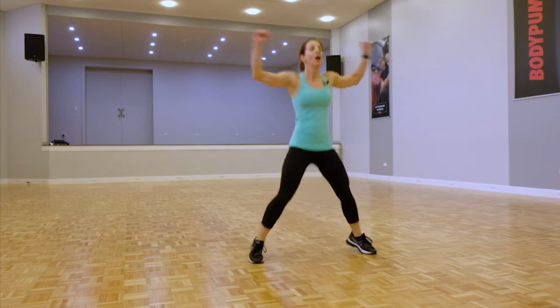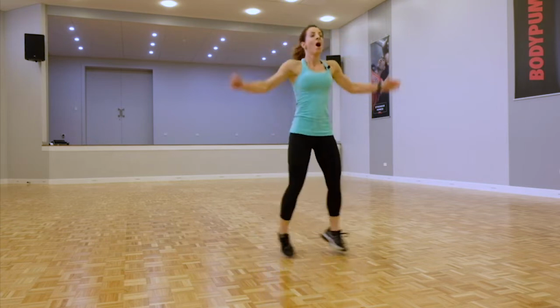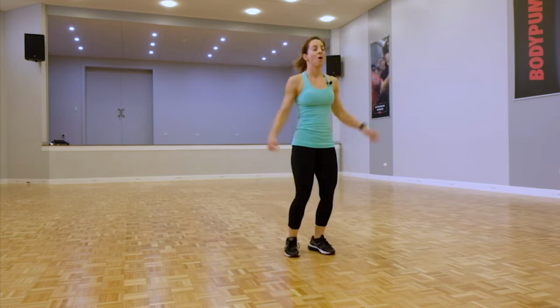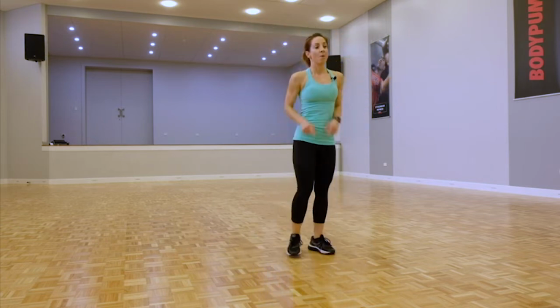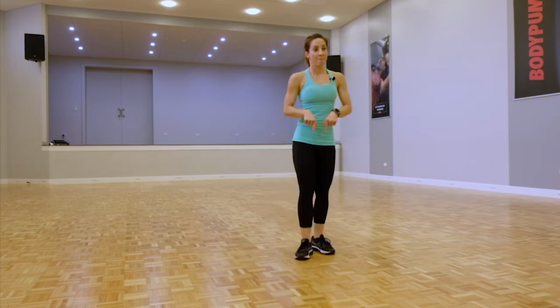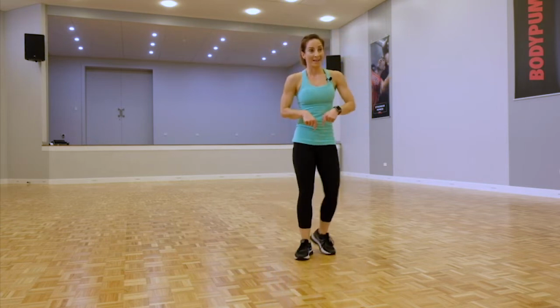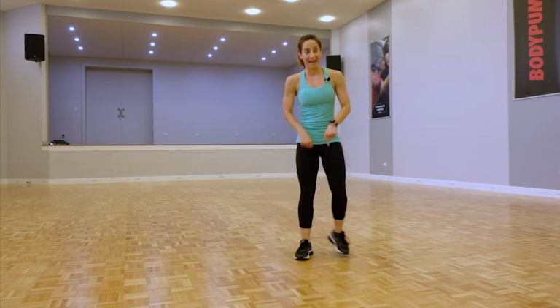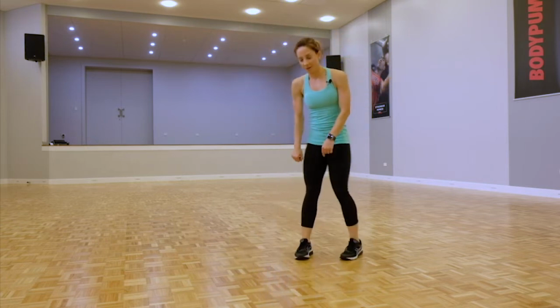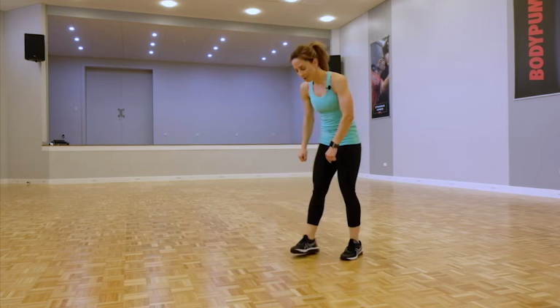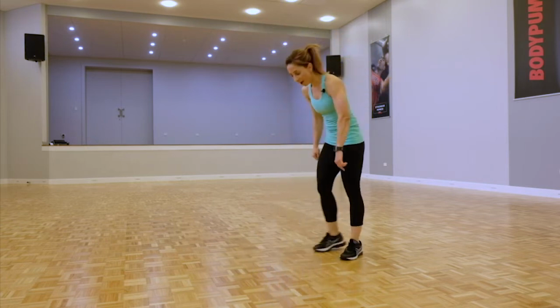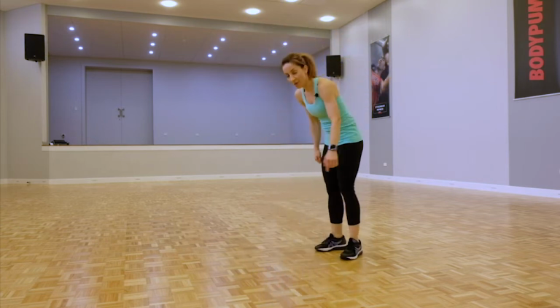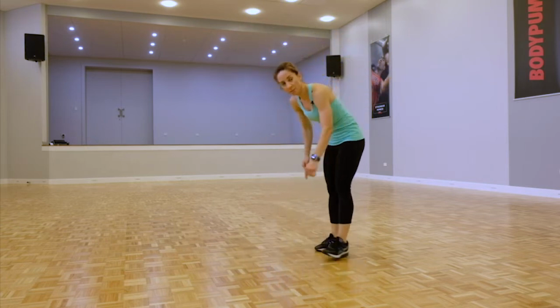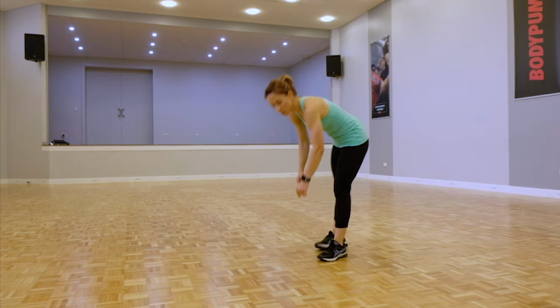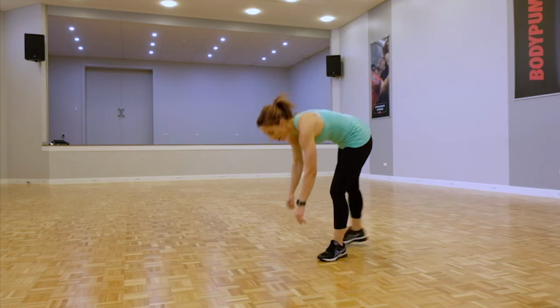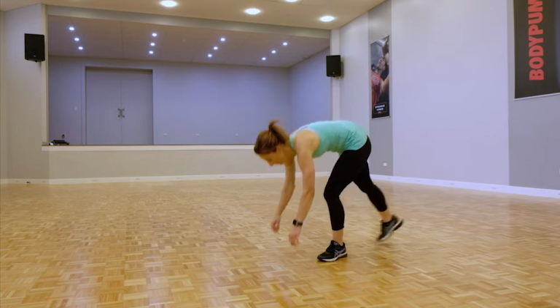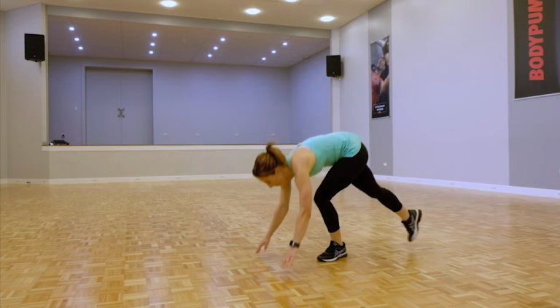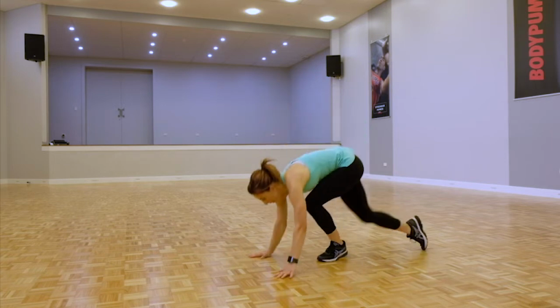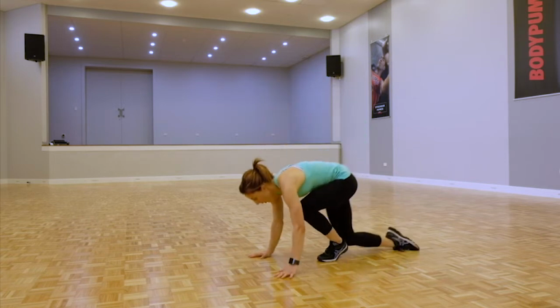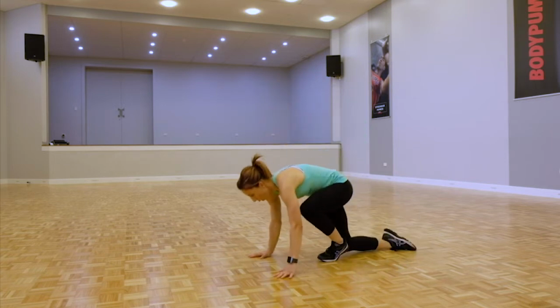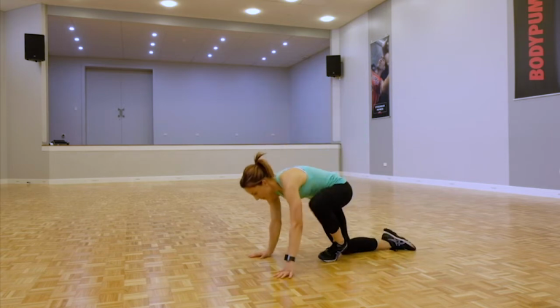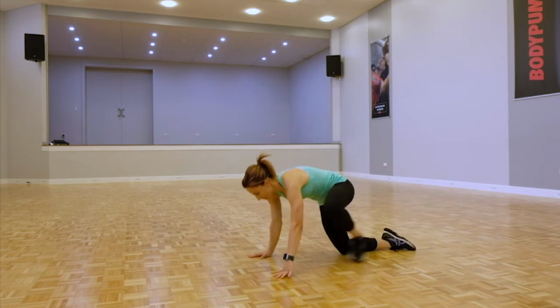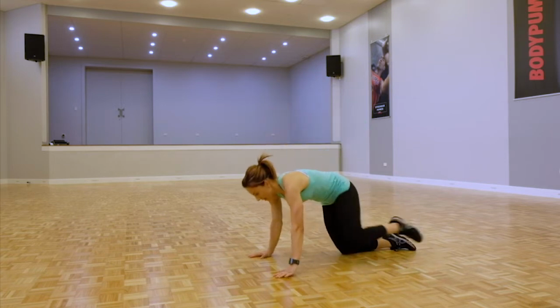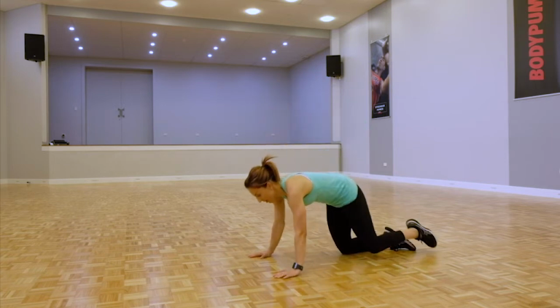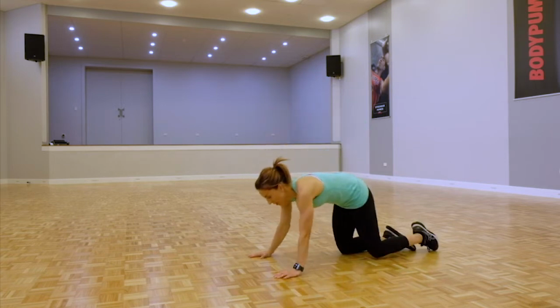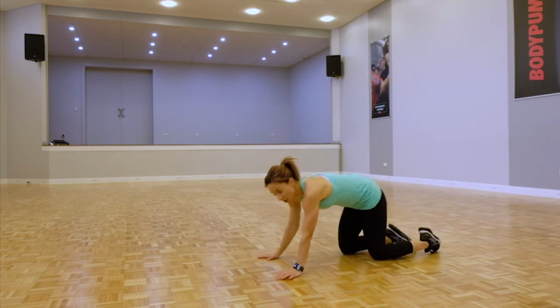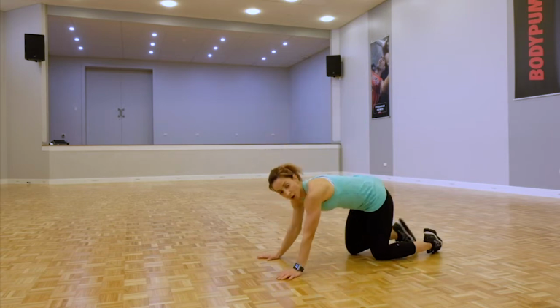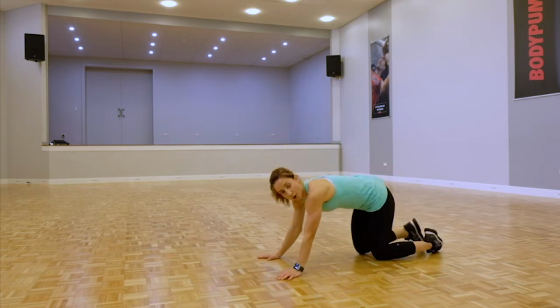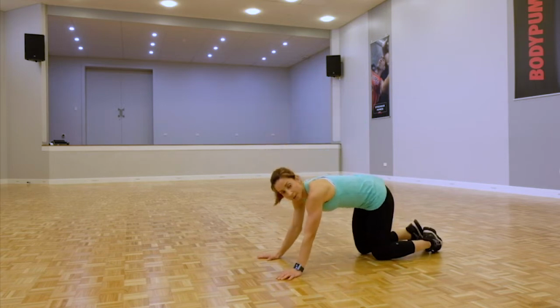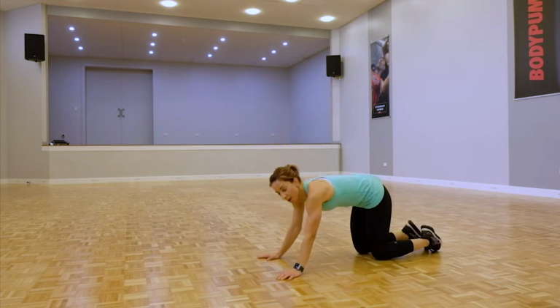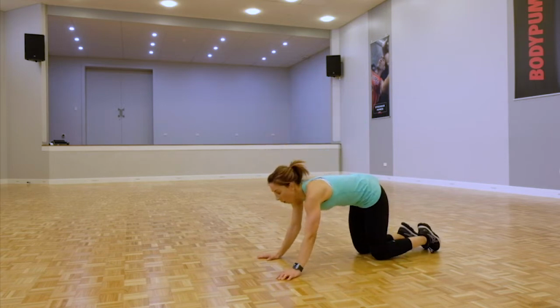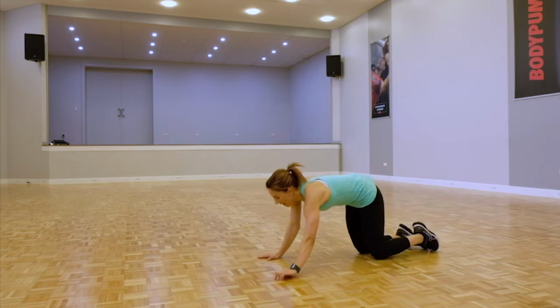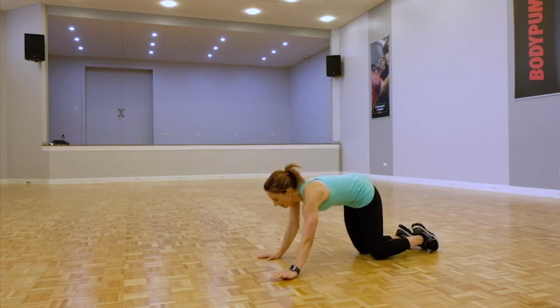We're back down on the ground for those push-ups. Option: toes or knees. Ready, let's go.